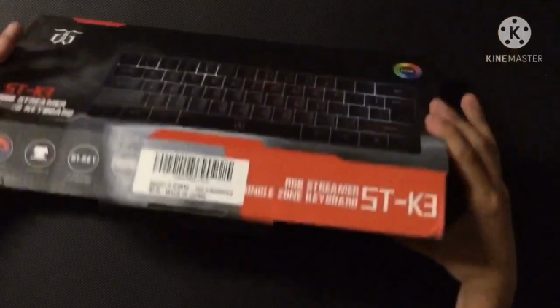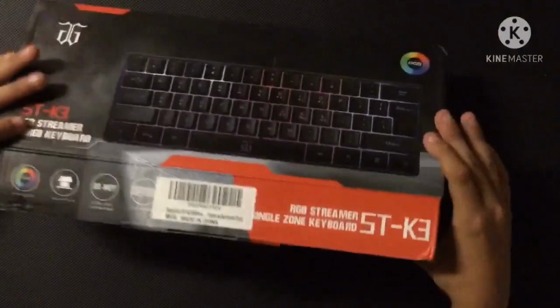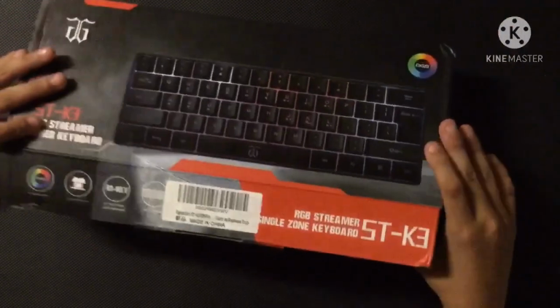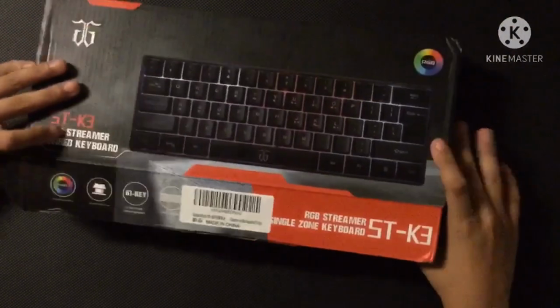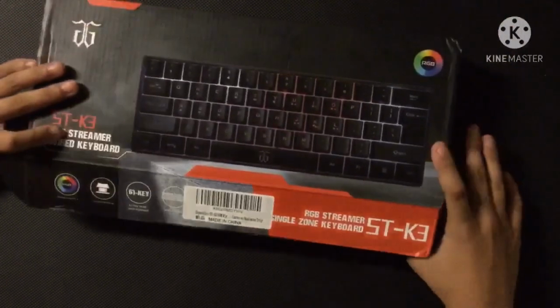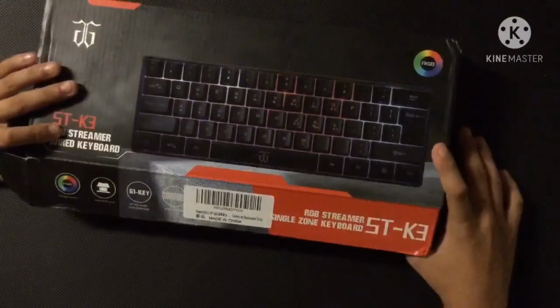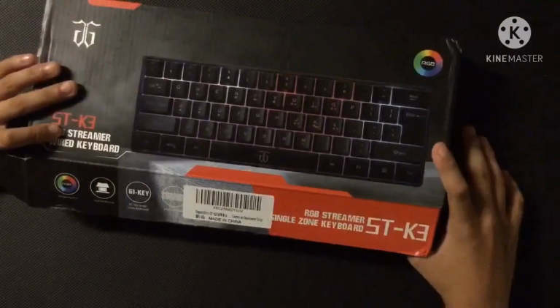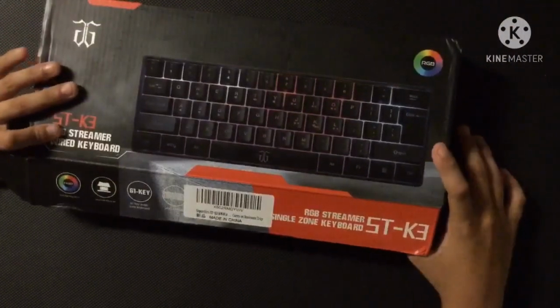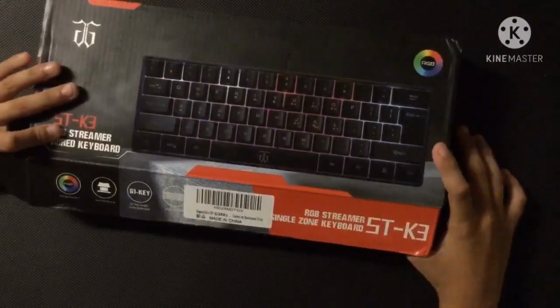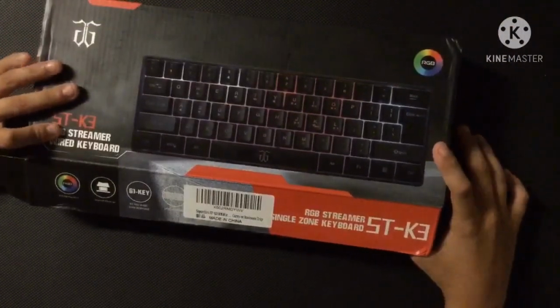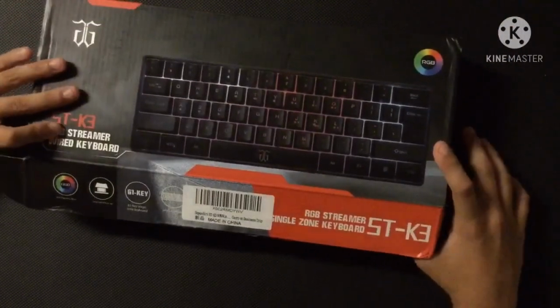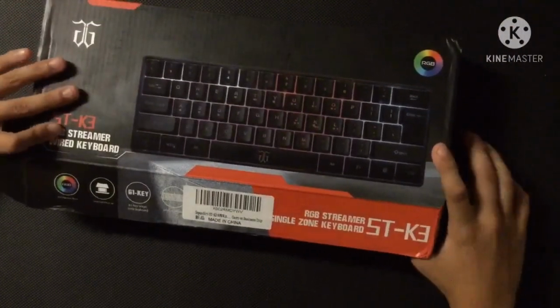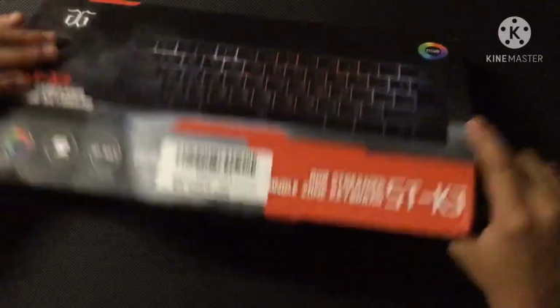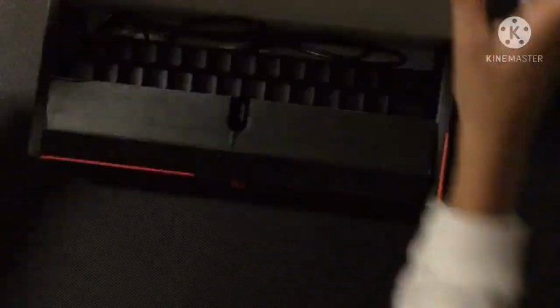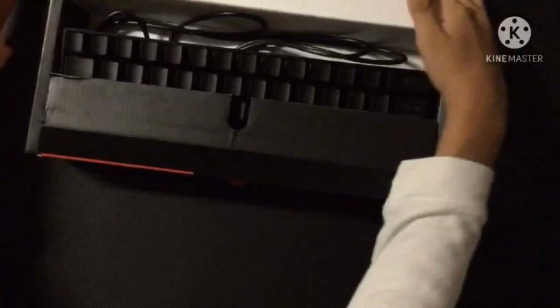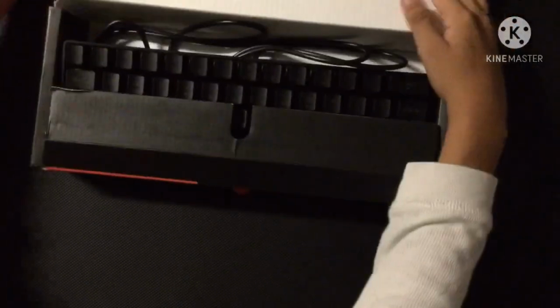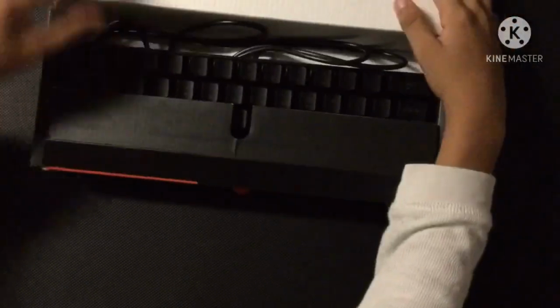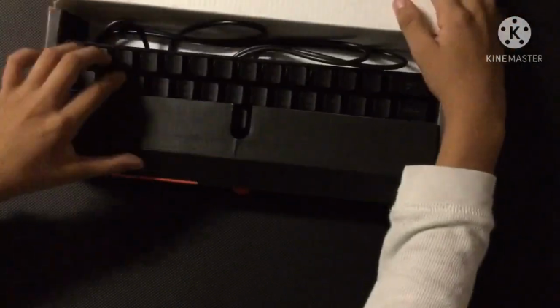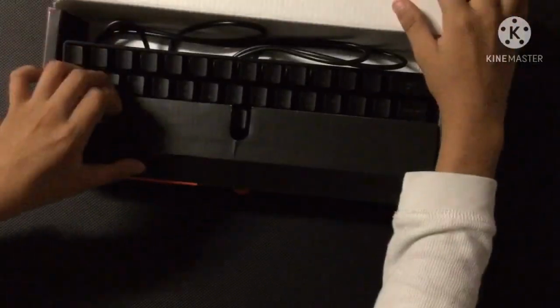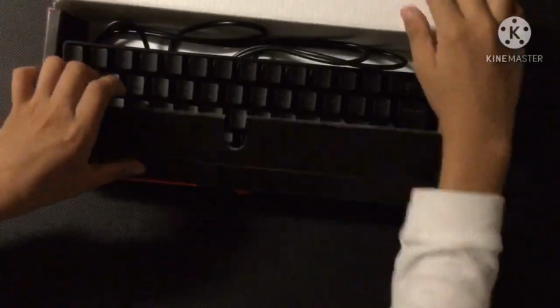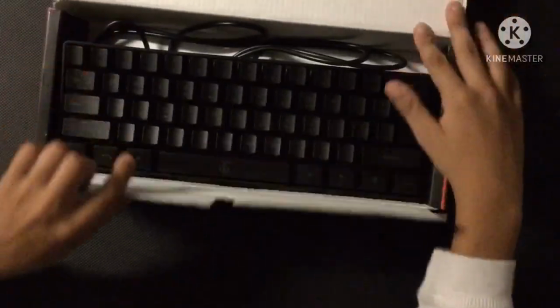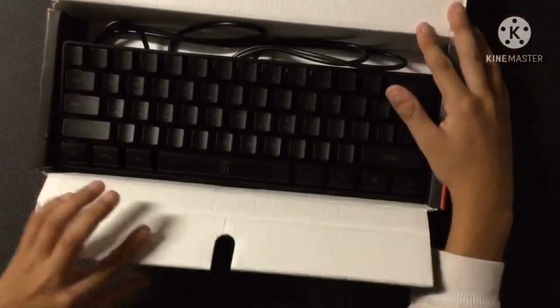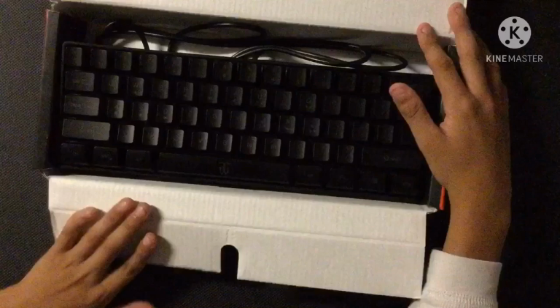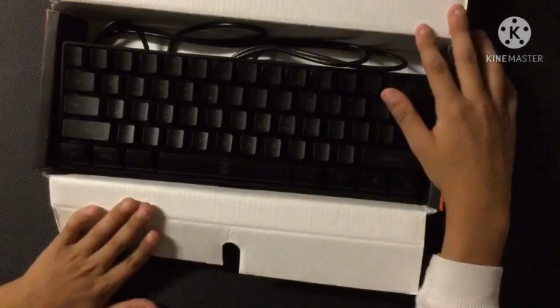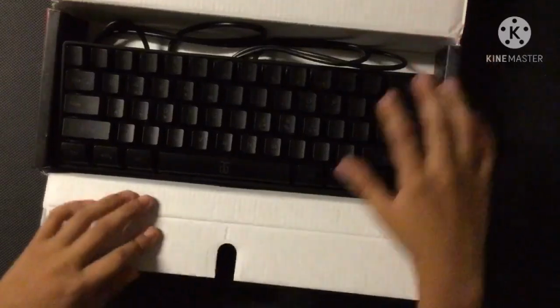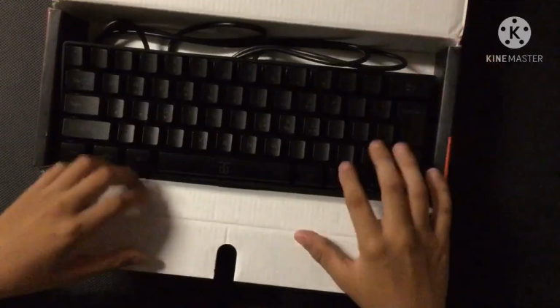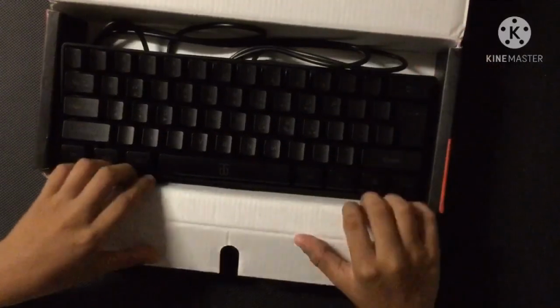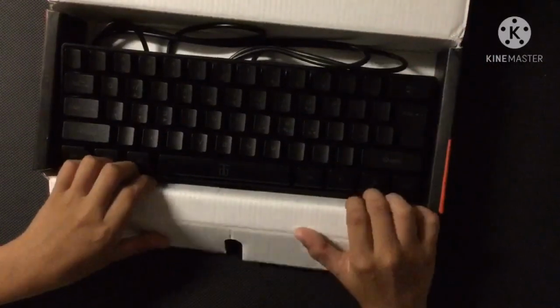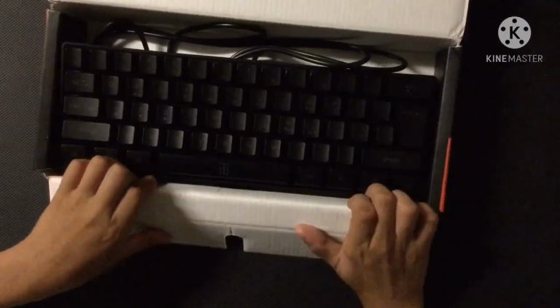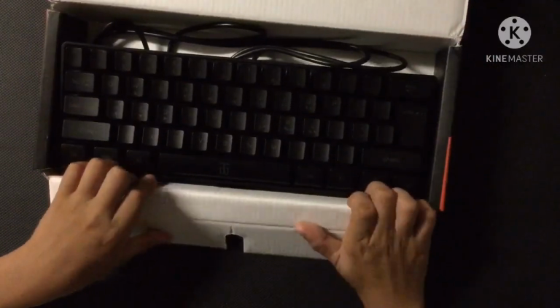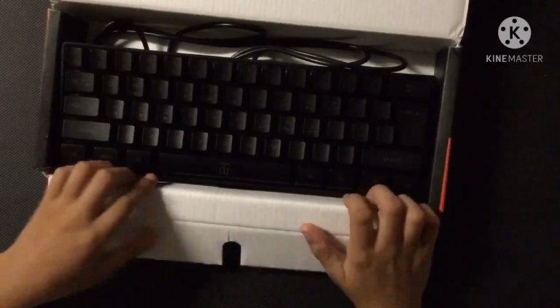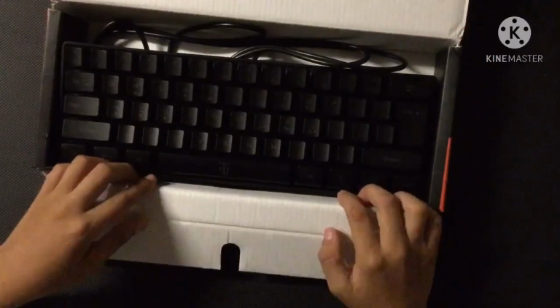Three, two, one — the reveal. Damn, that's a small keyboard.